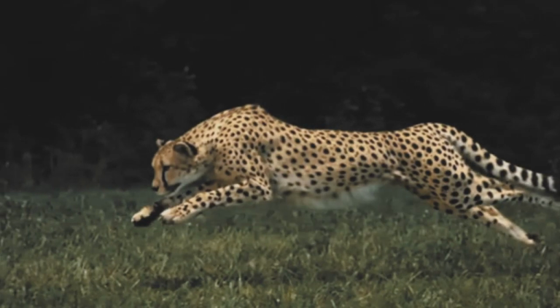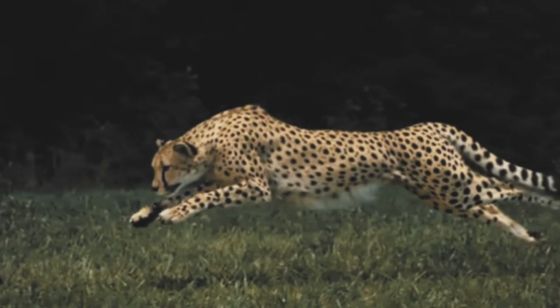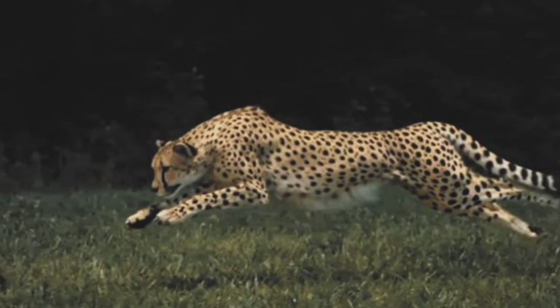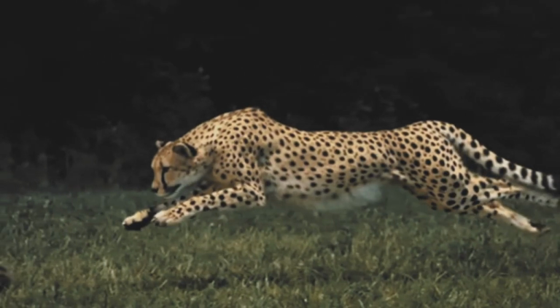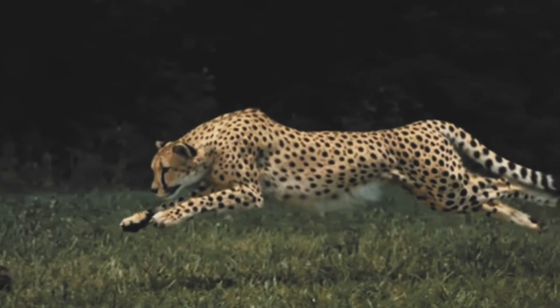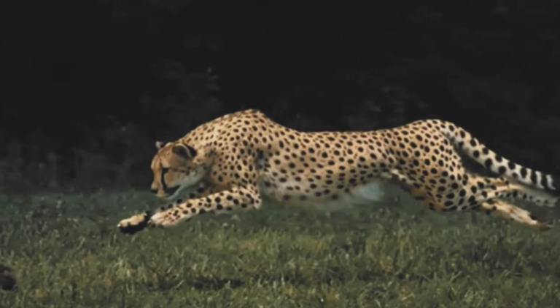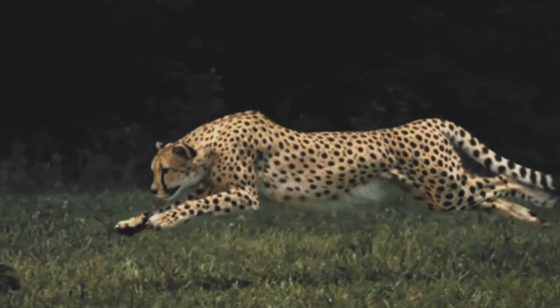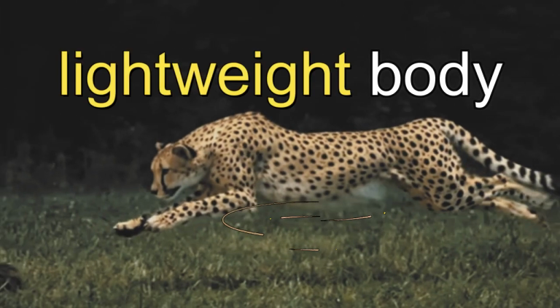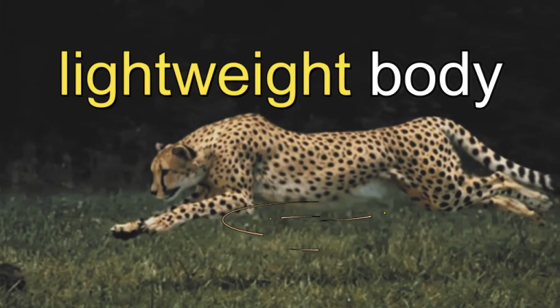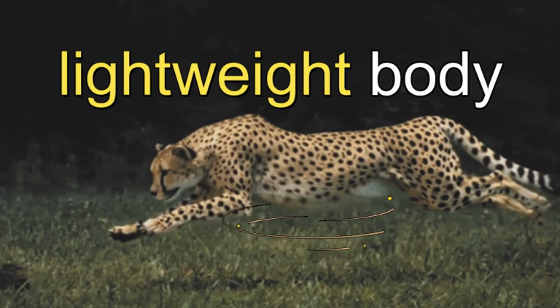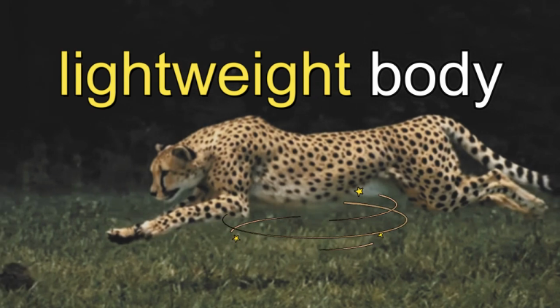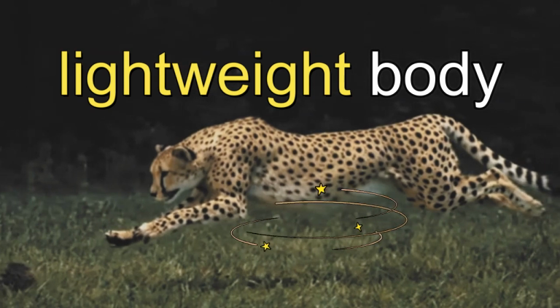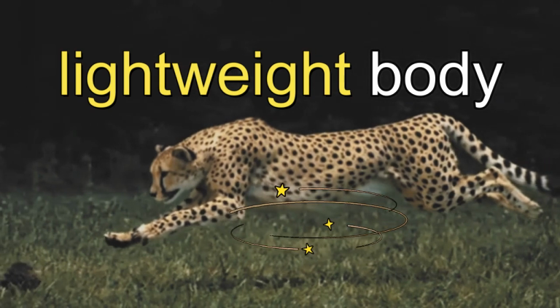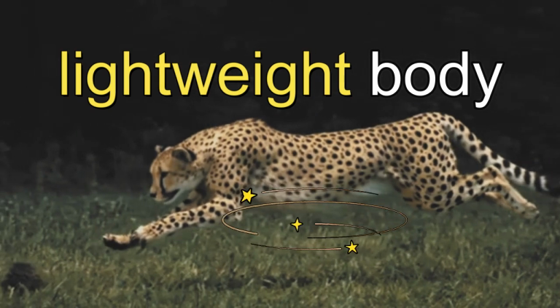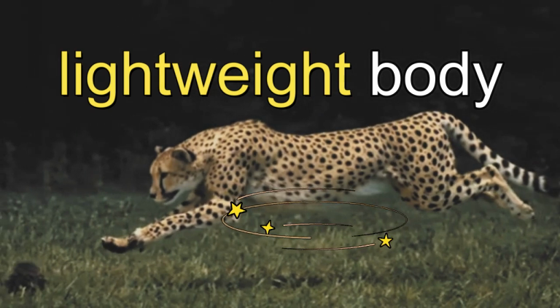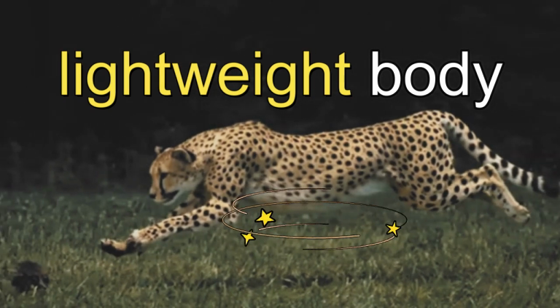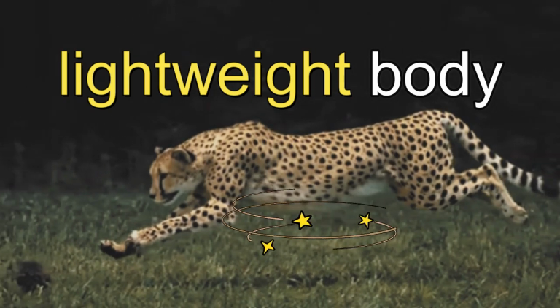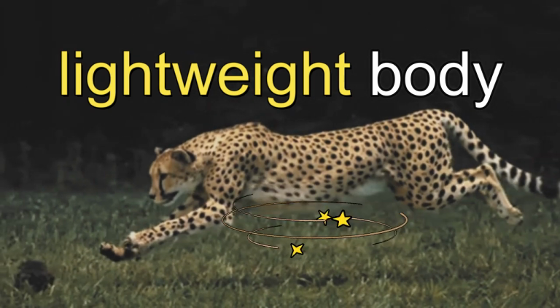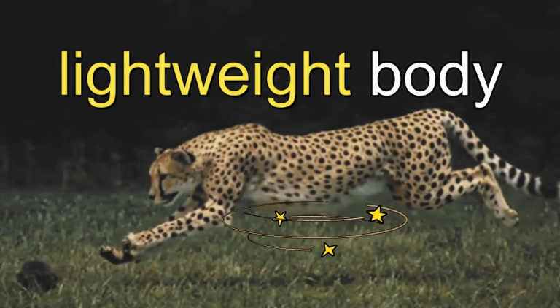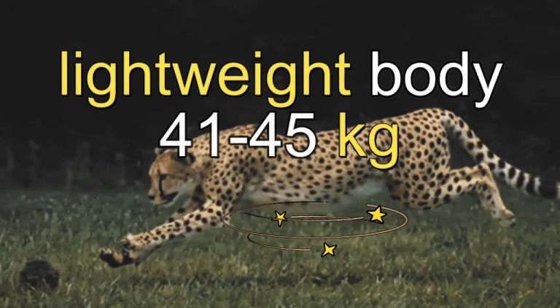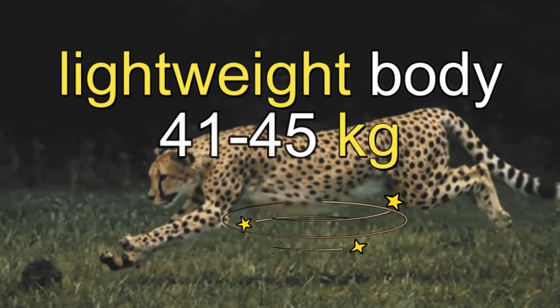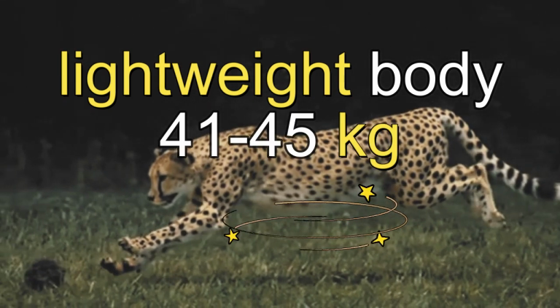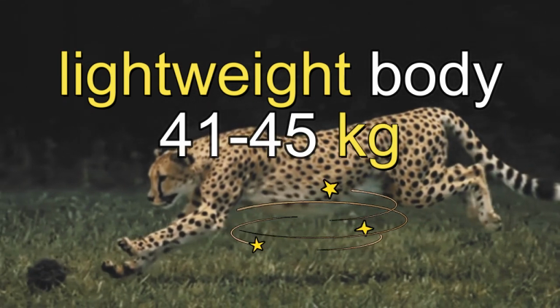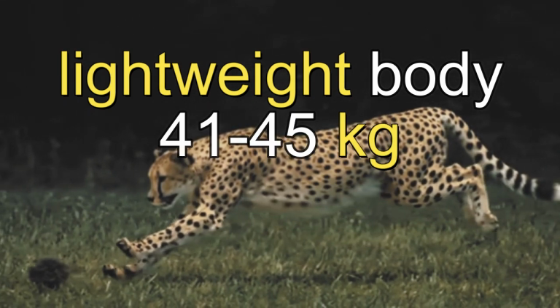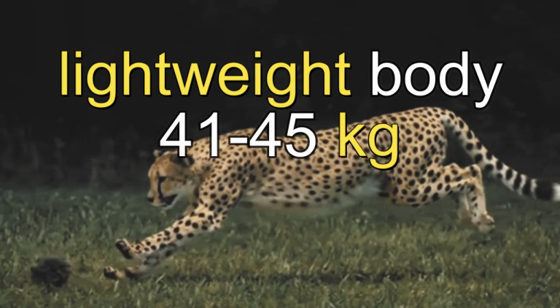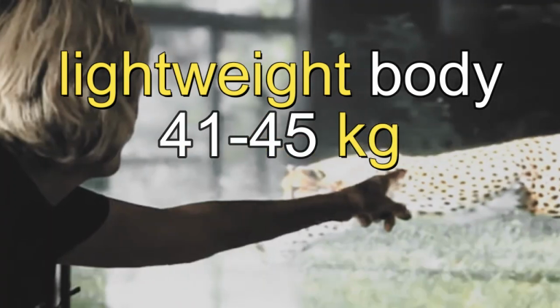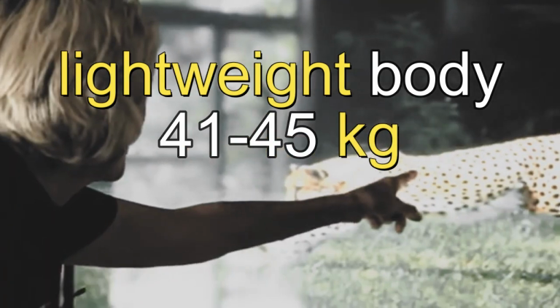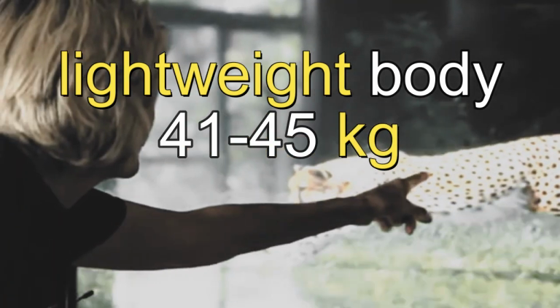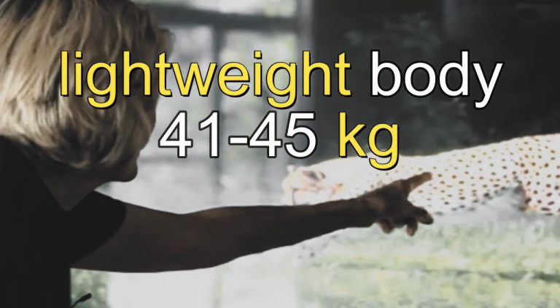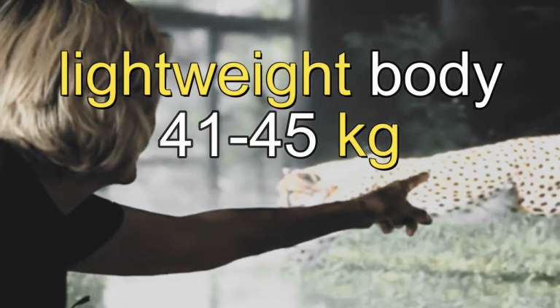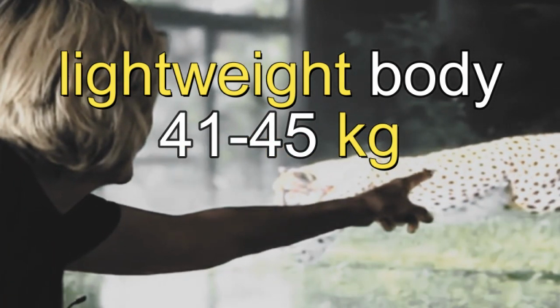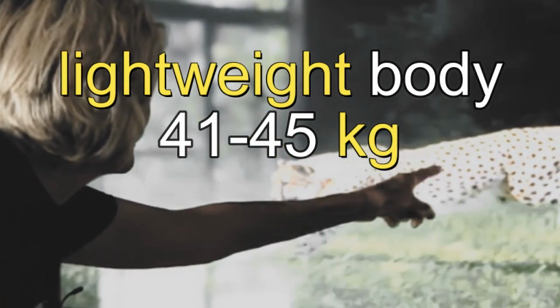Finally, the cheetah's body is lightweight, weighing in at 41 to 45 kilograms on average for males.